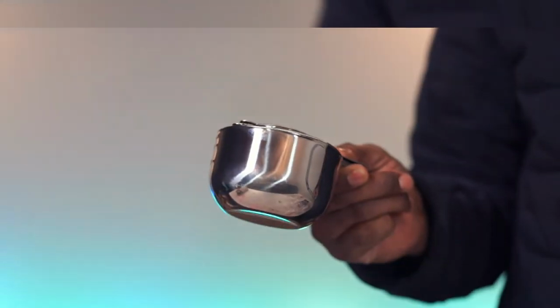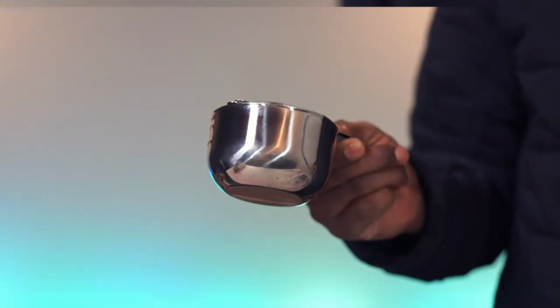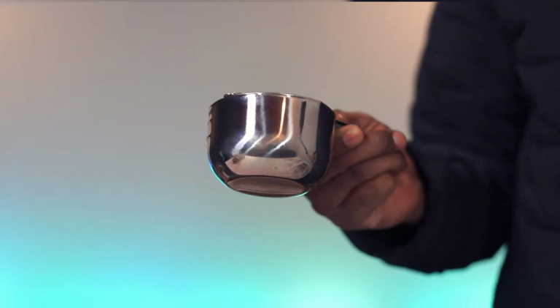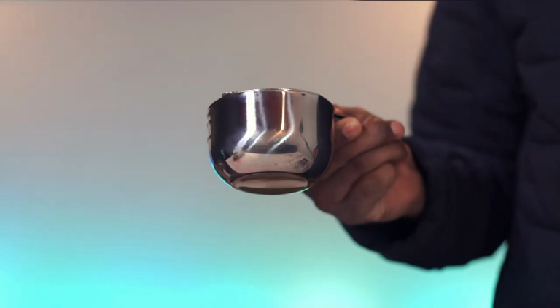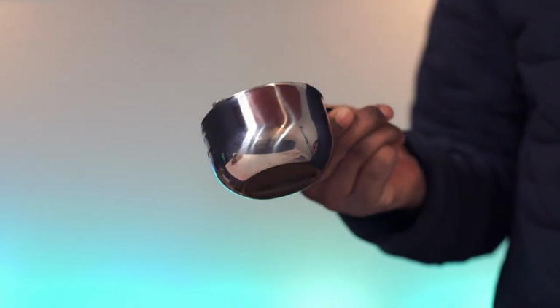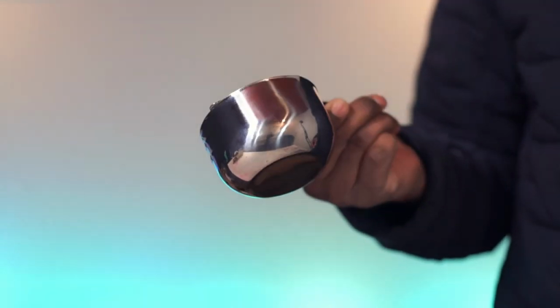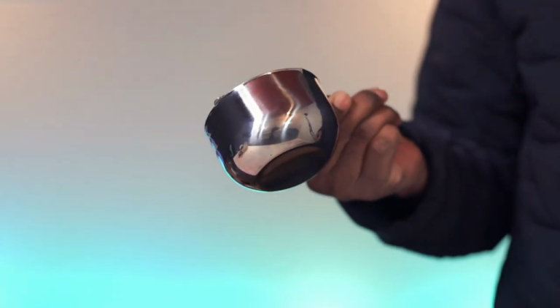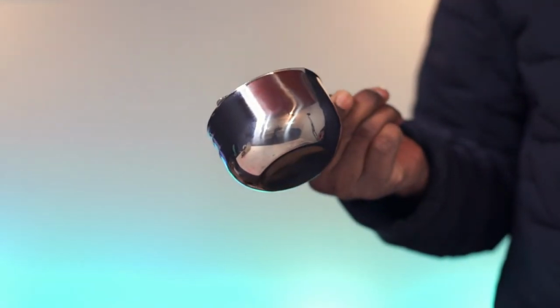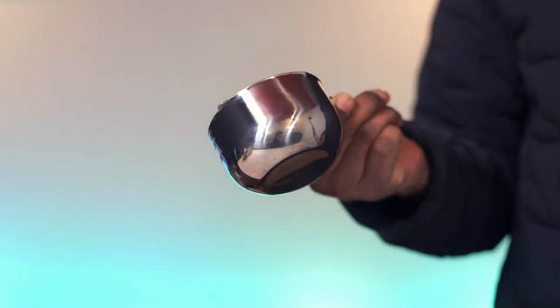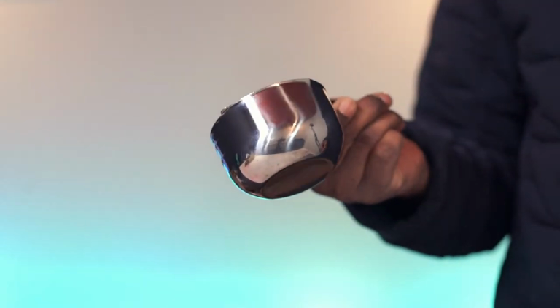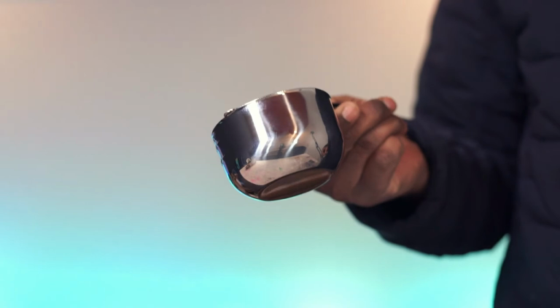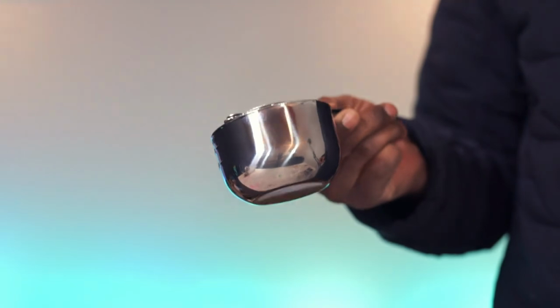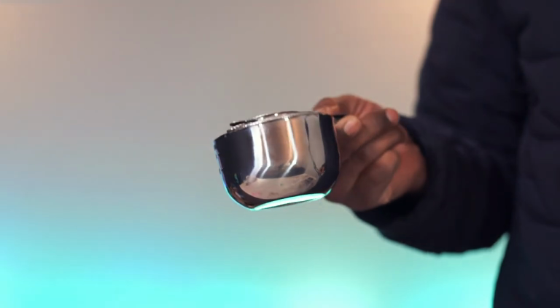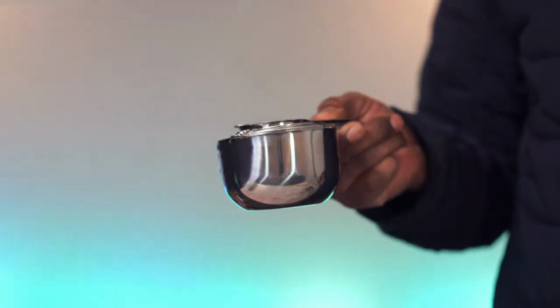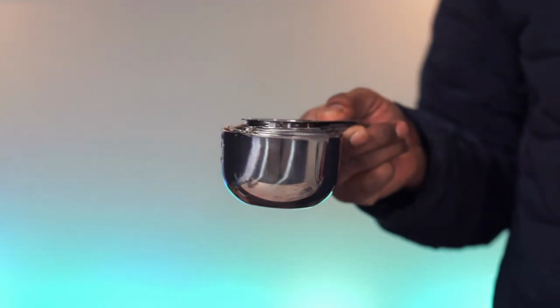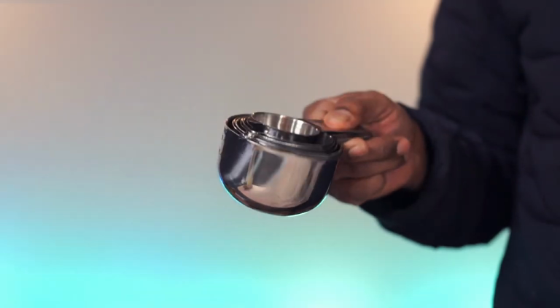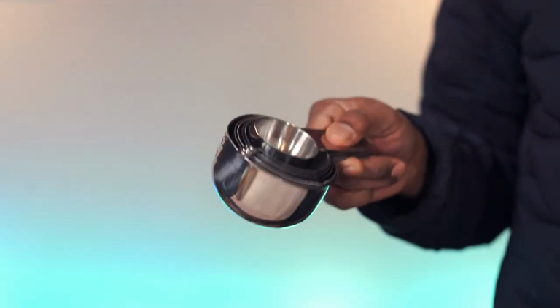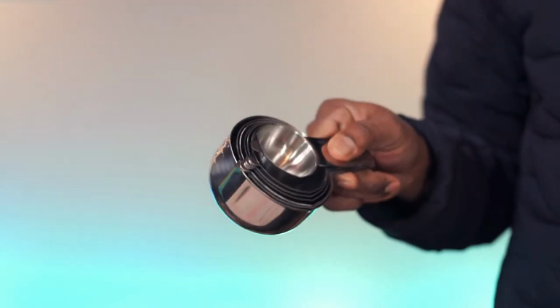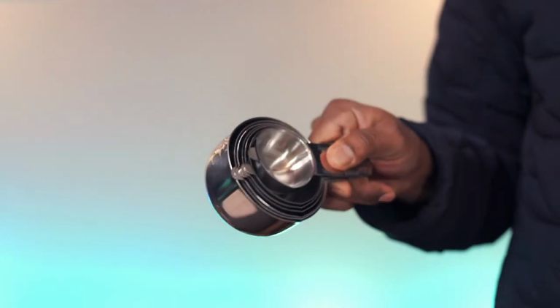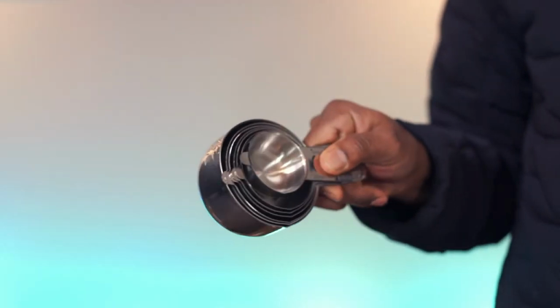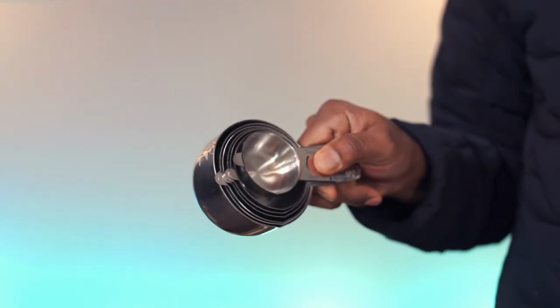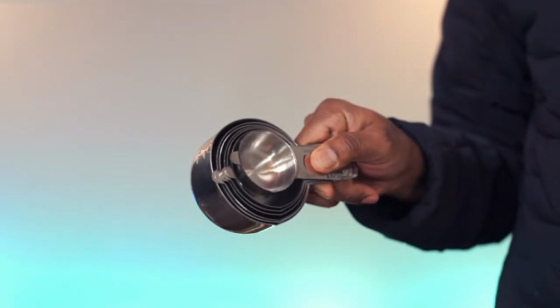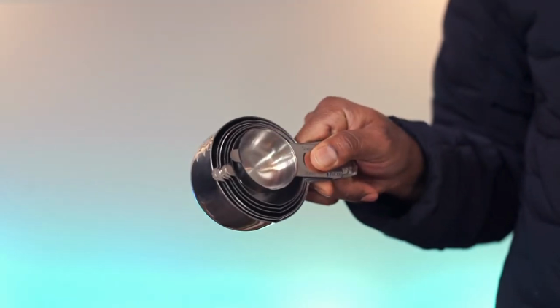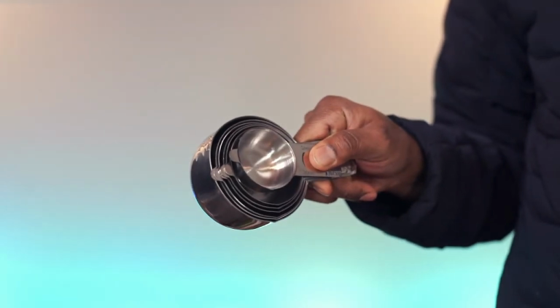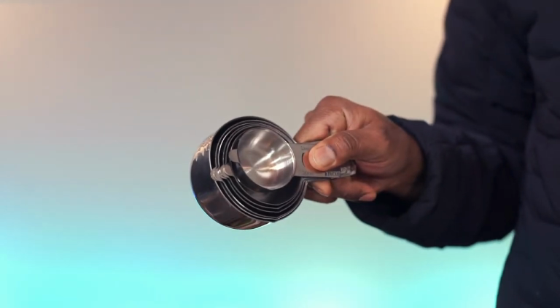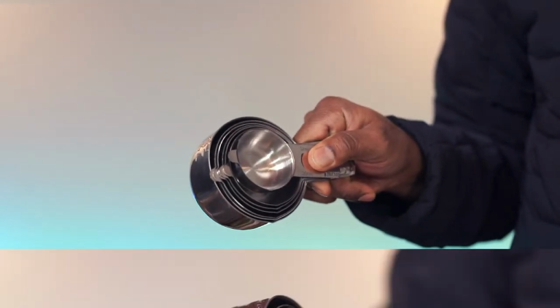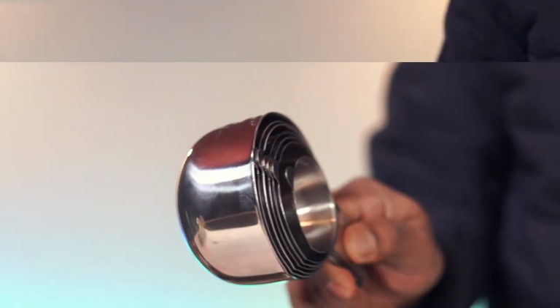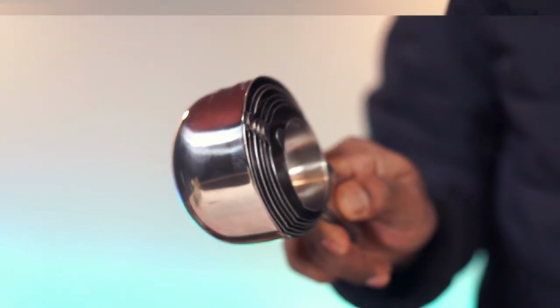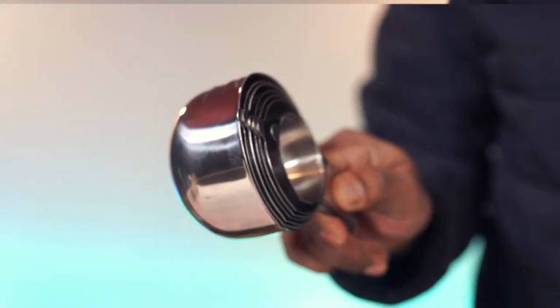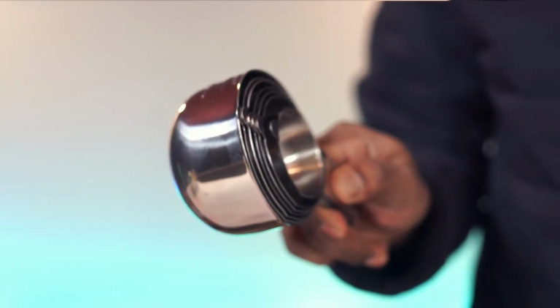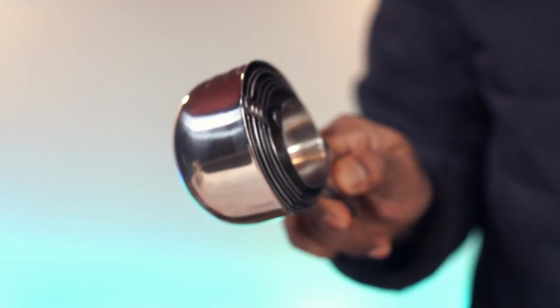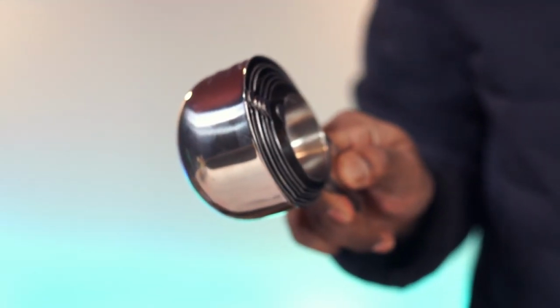These heavy-duty cups are rust-resistant, dishwasher-safe, and this set is highly recommended.